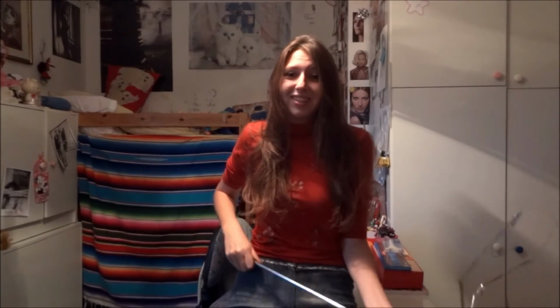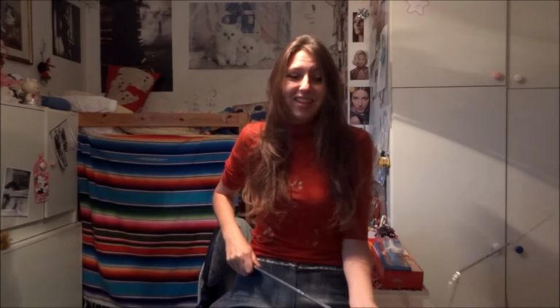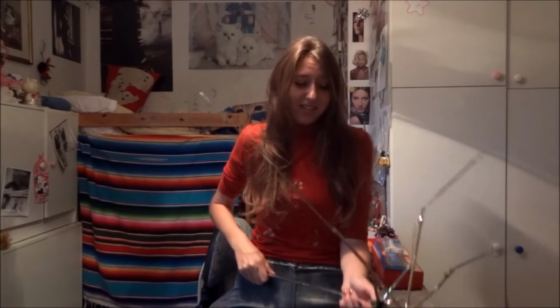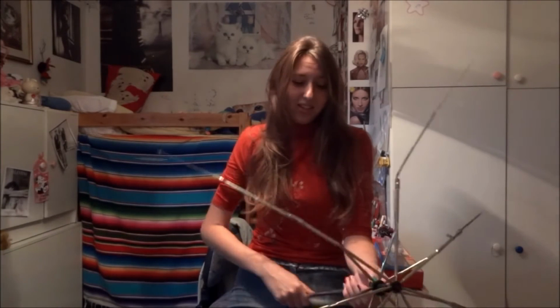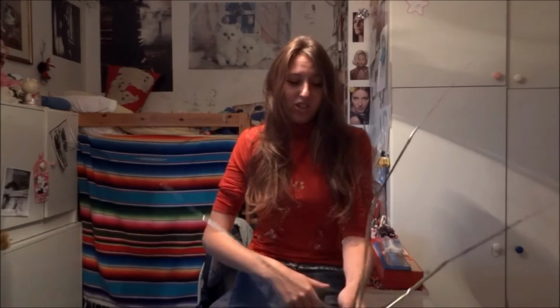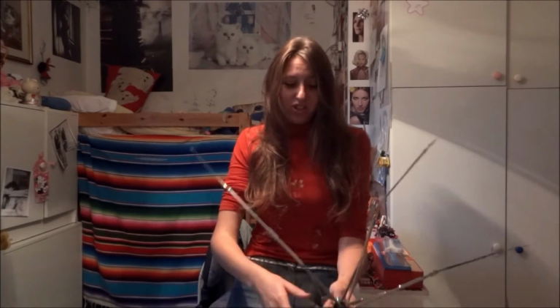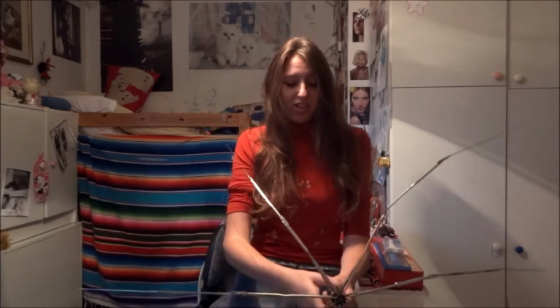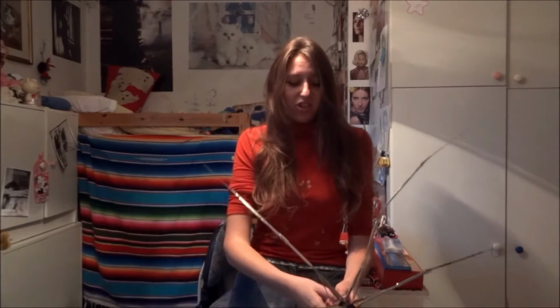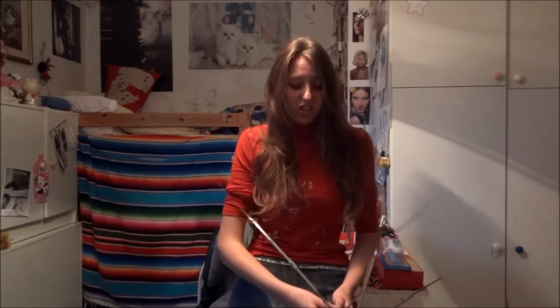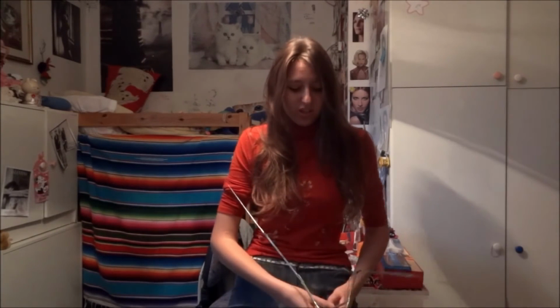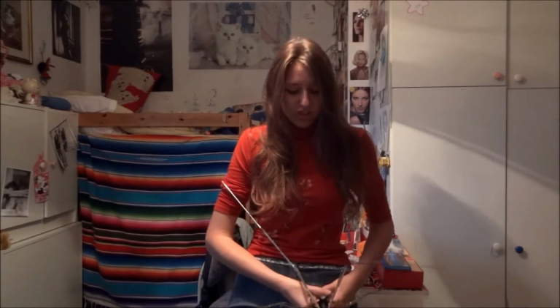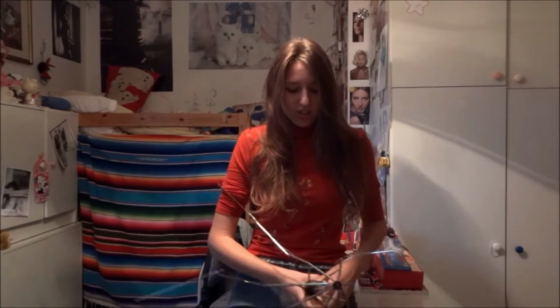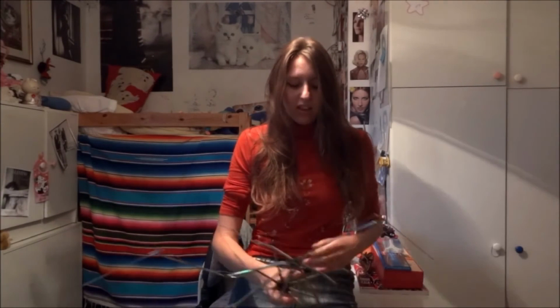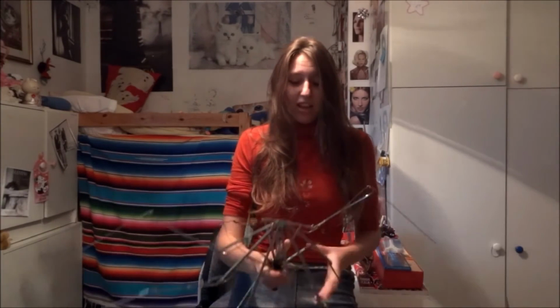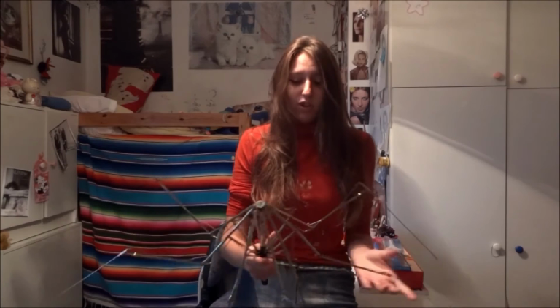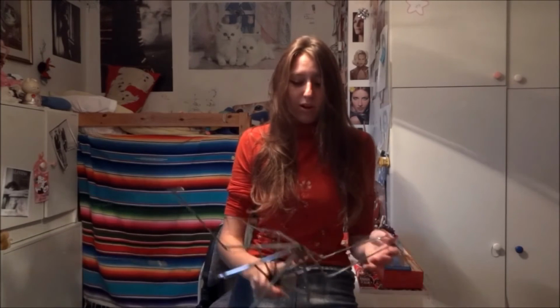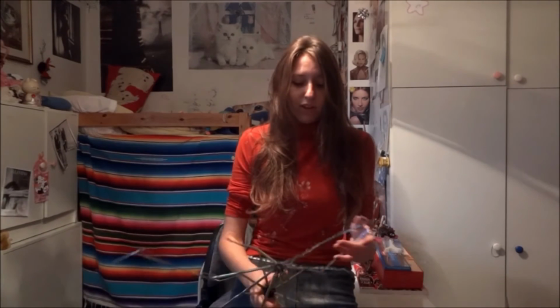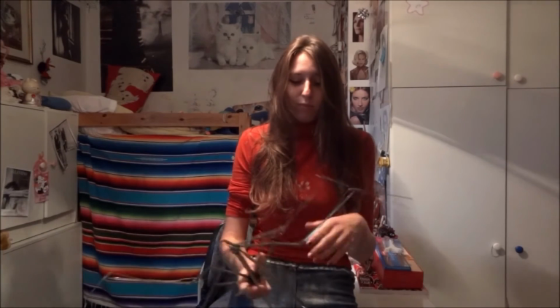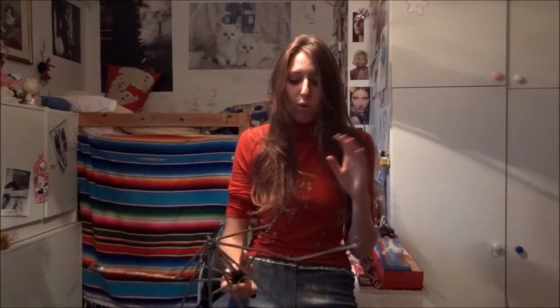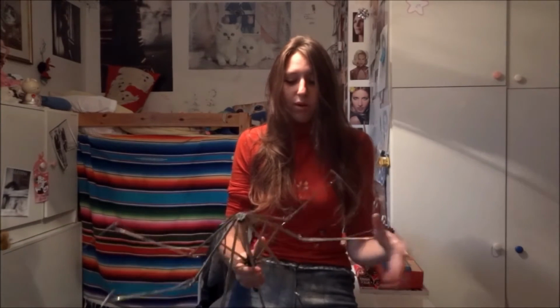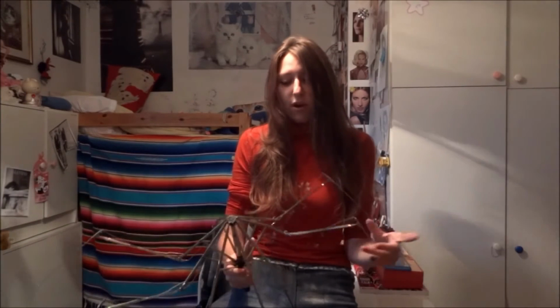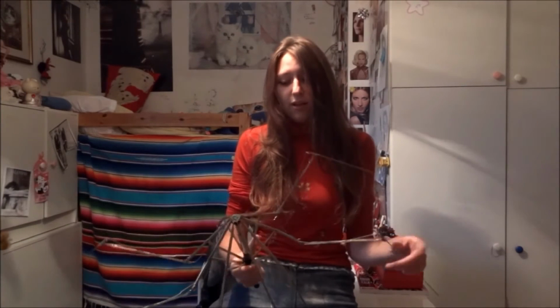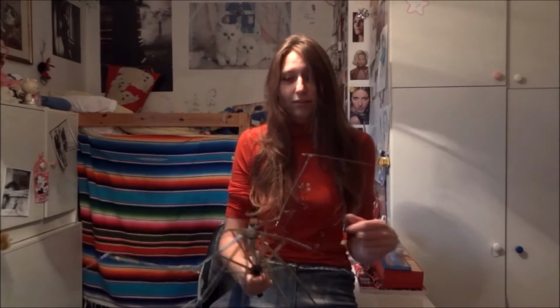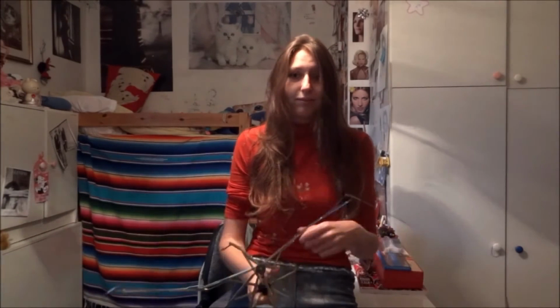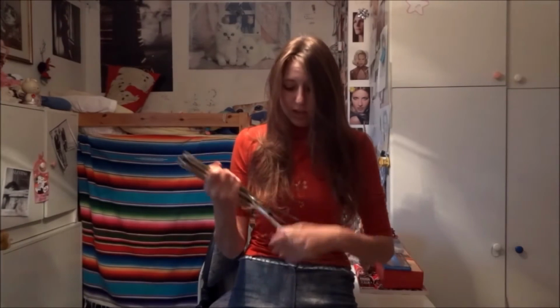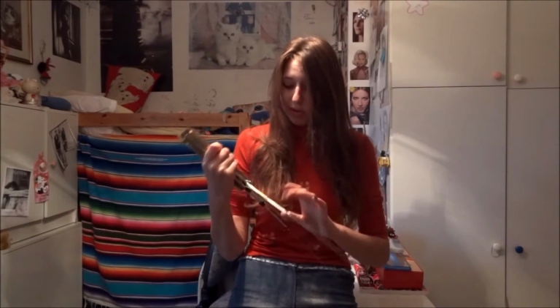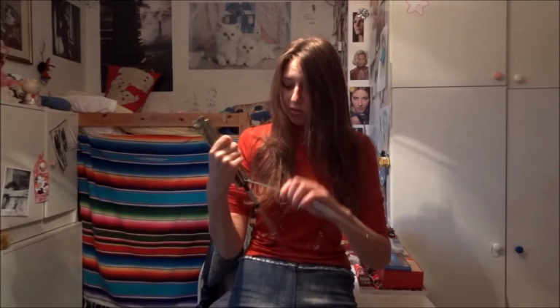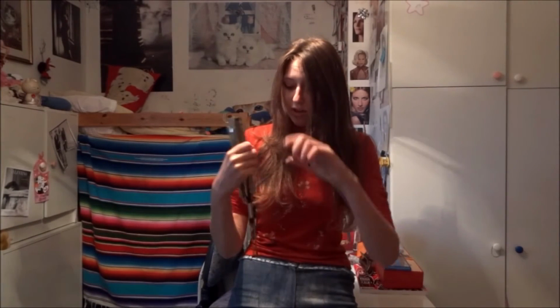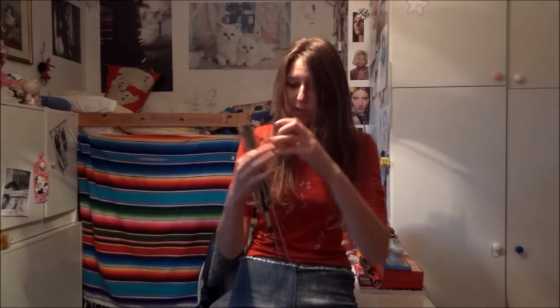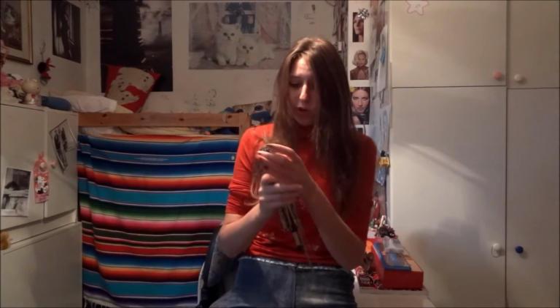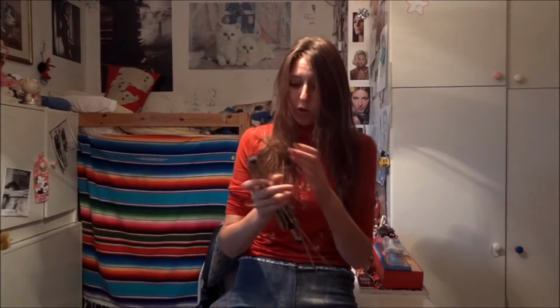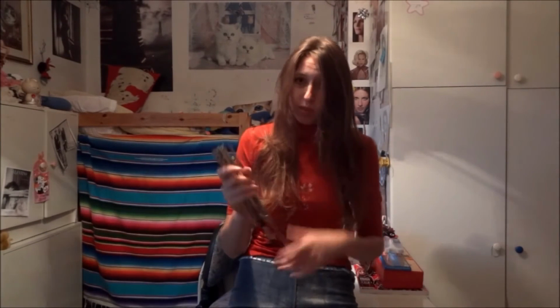Yeah, this is just a leftover of a broken umbrella. Yep, I do have some weird hobbies.